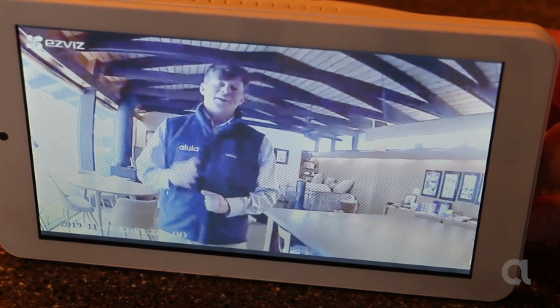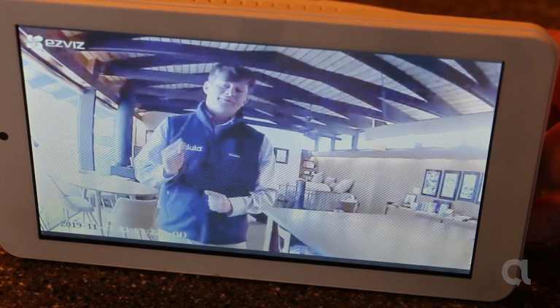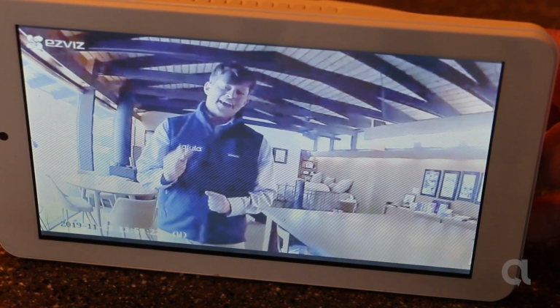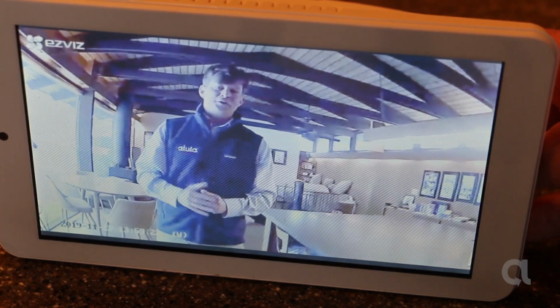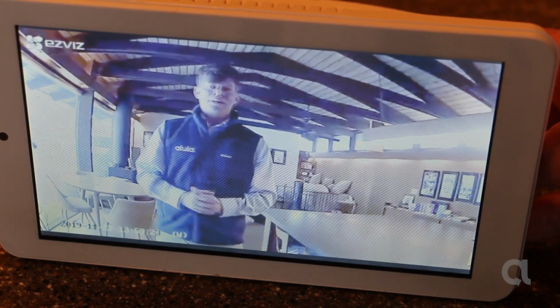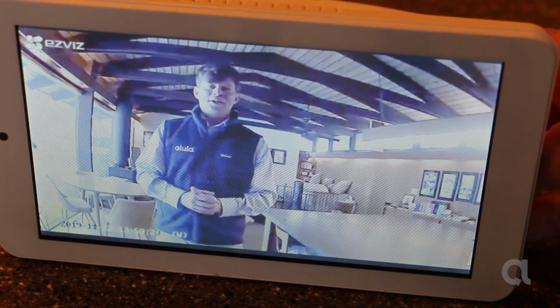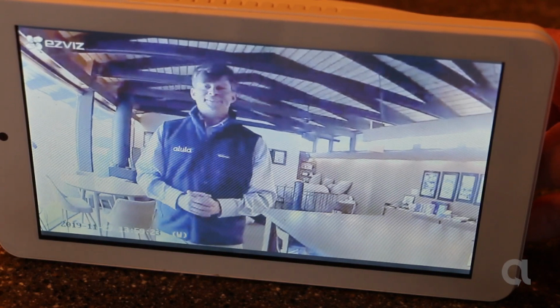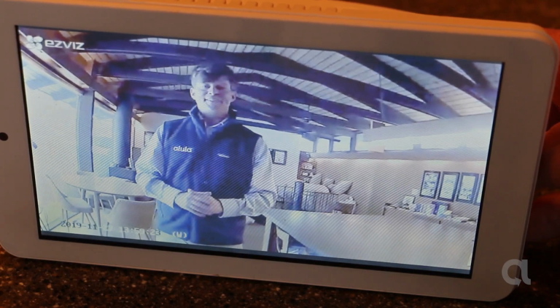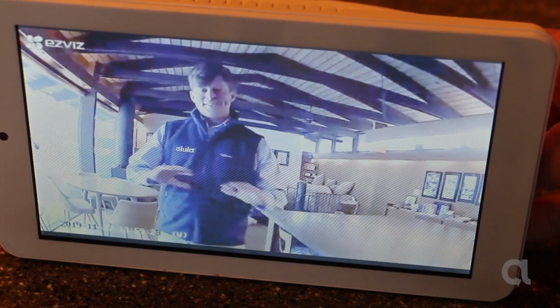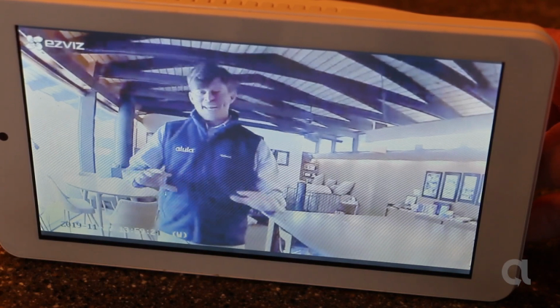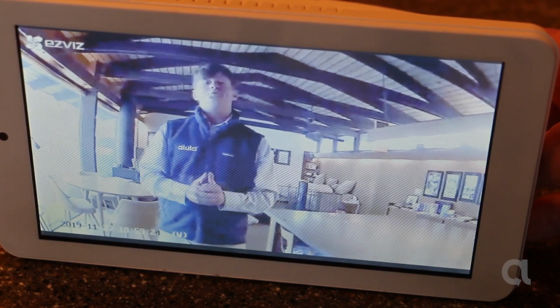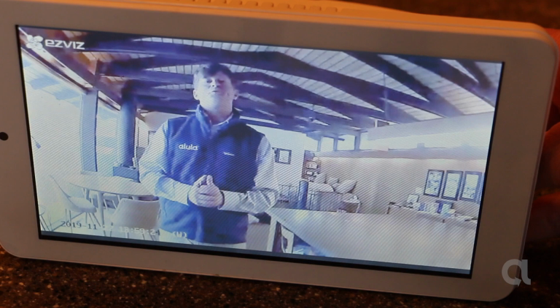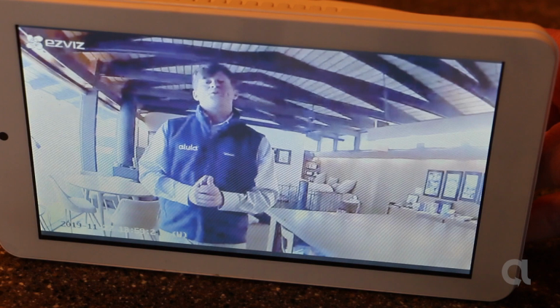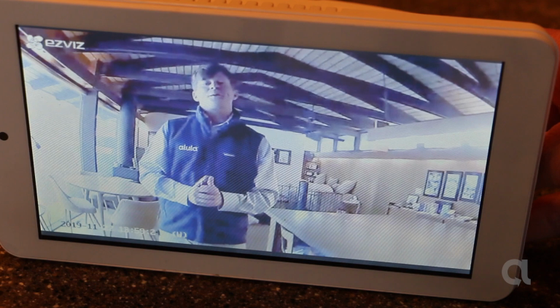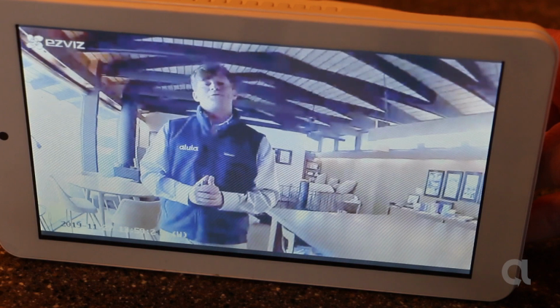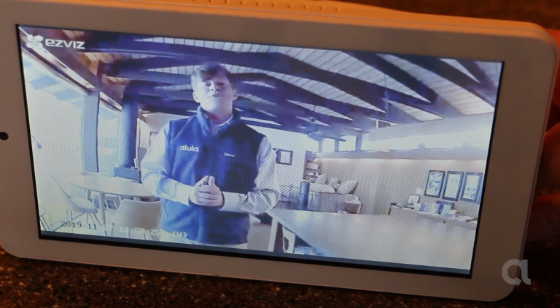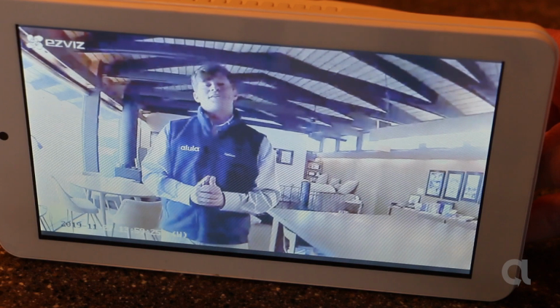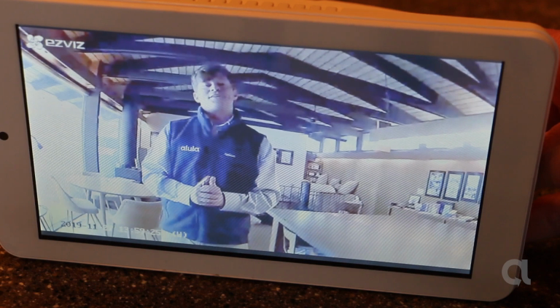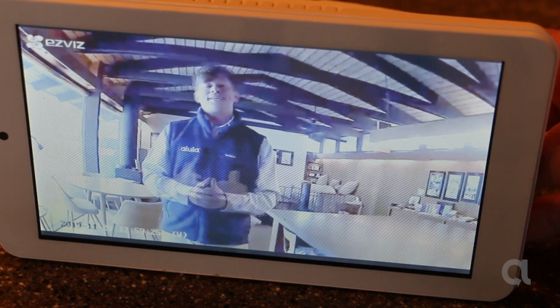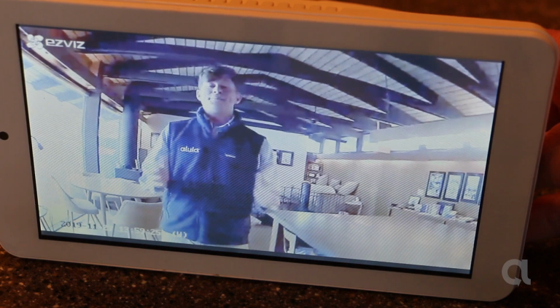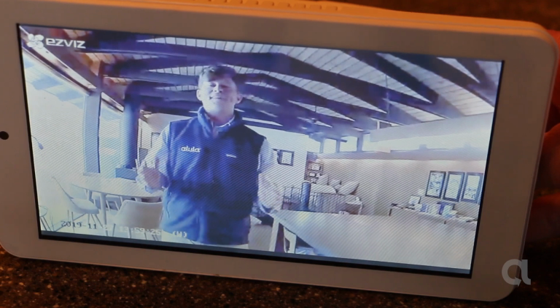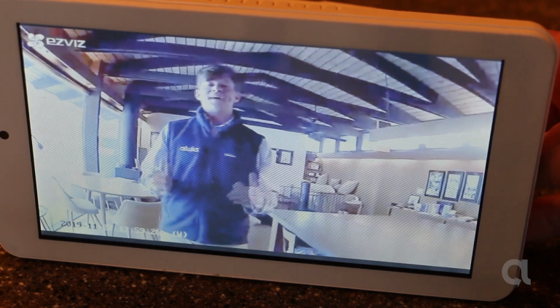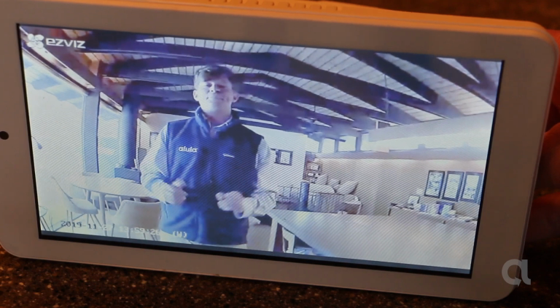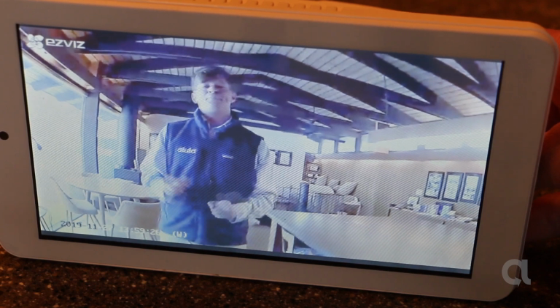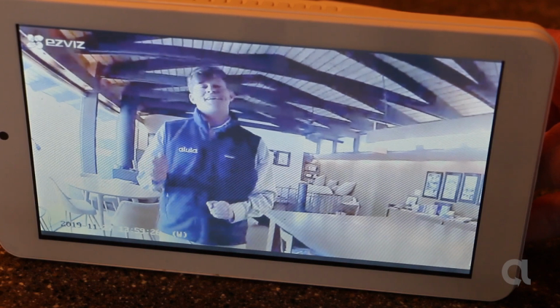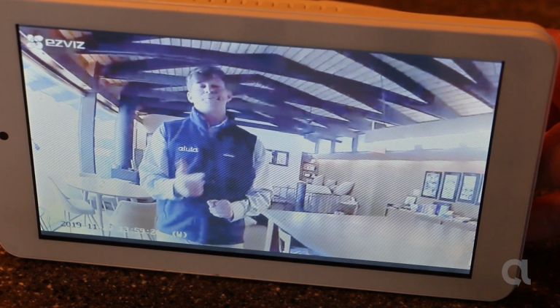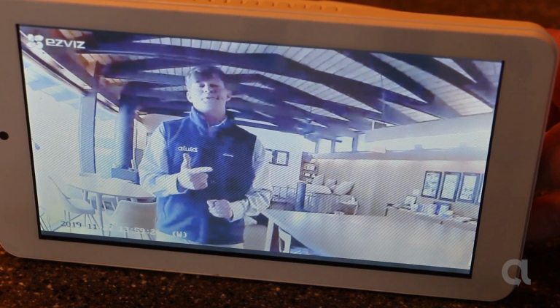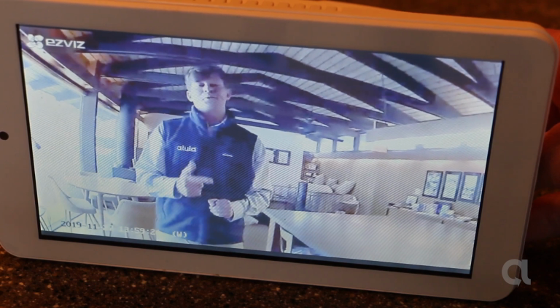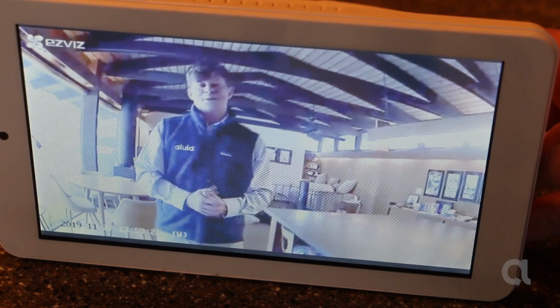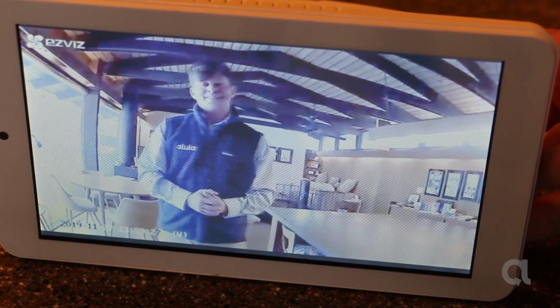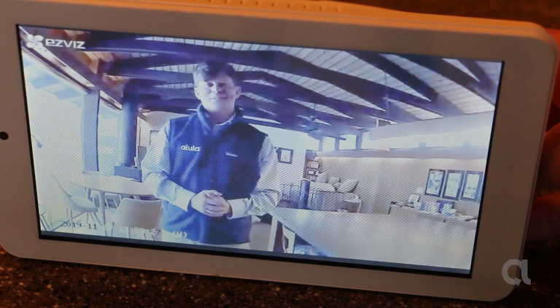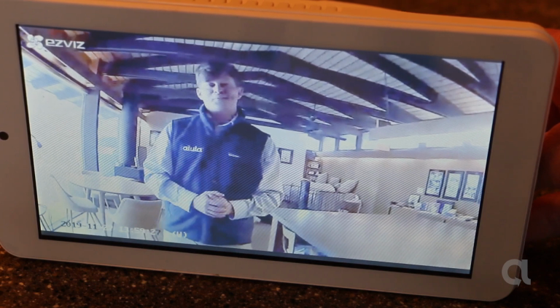Thanks for joining us. Stay tuned for more tips and tricks. In the meantime, I'm going to go play with this a little more.